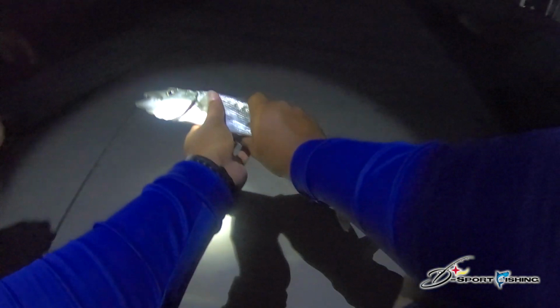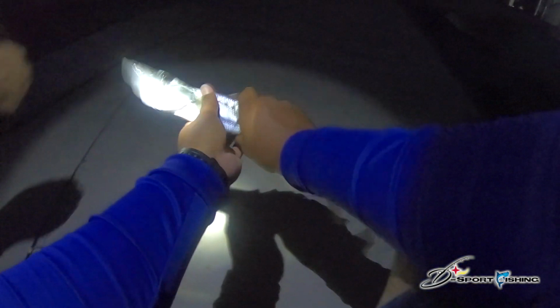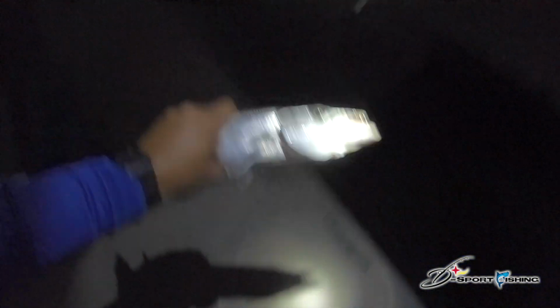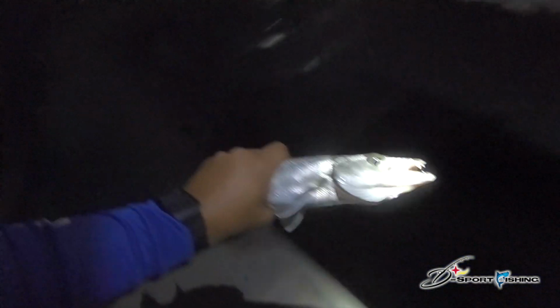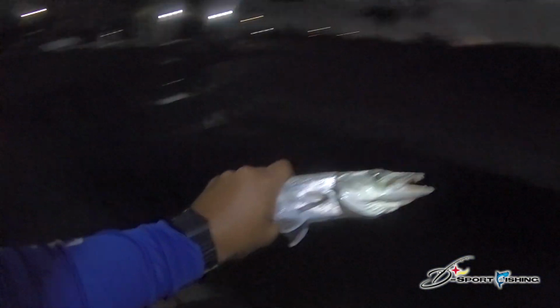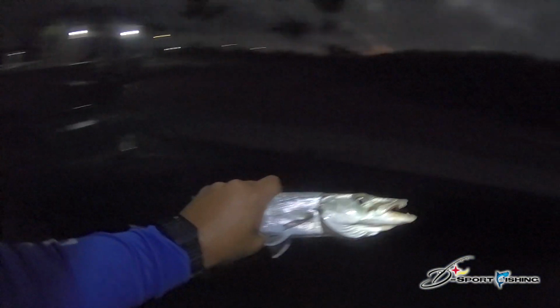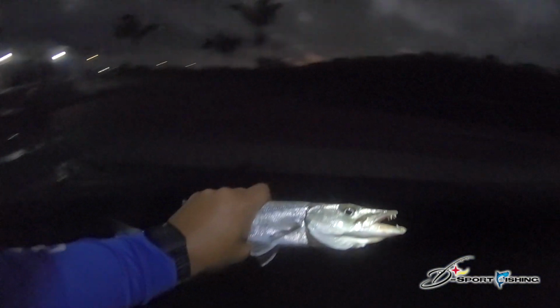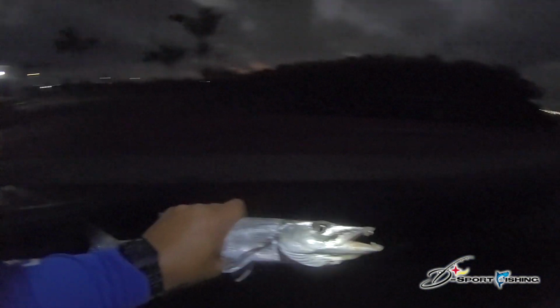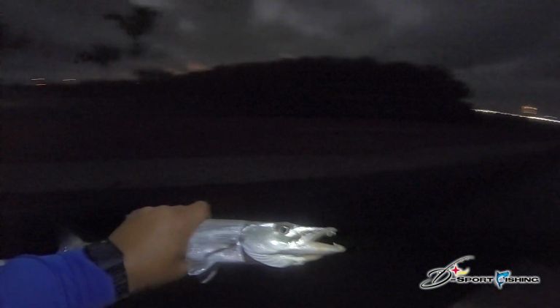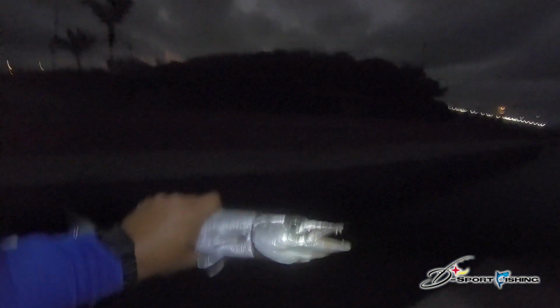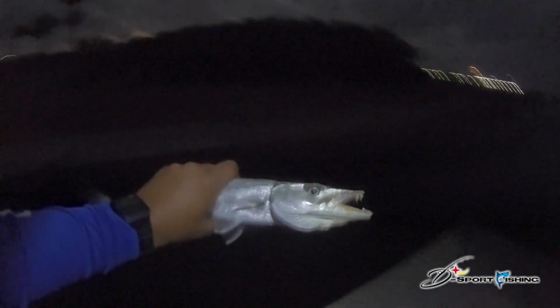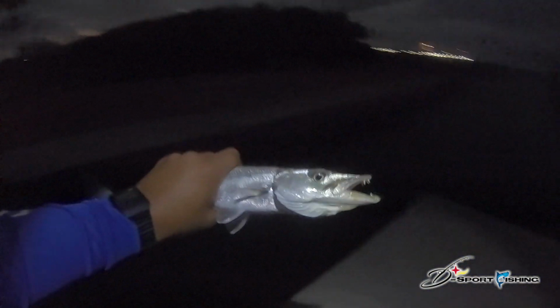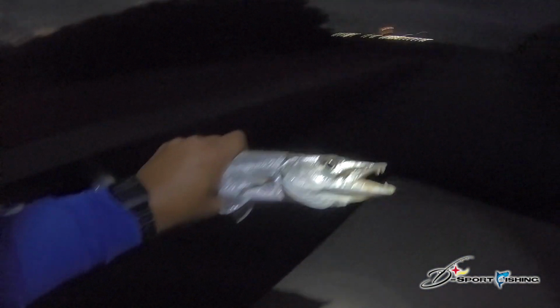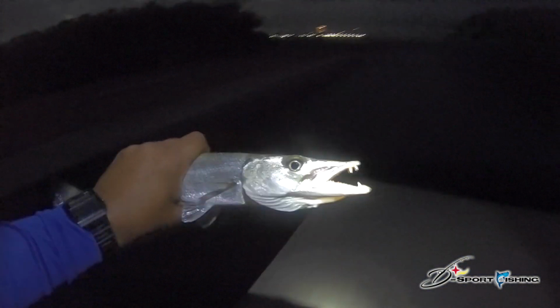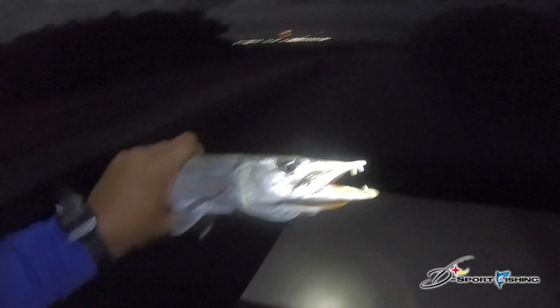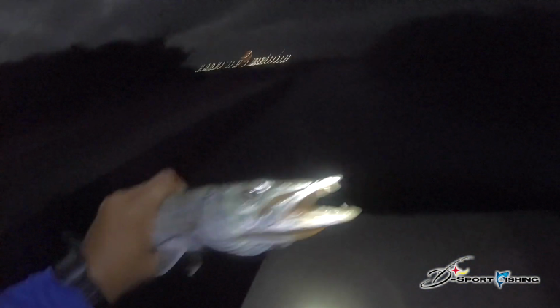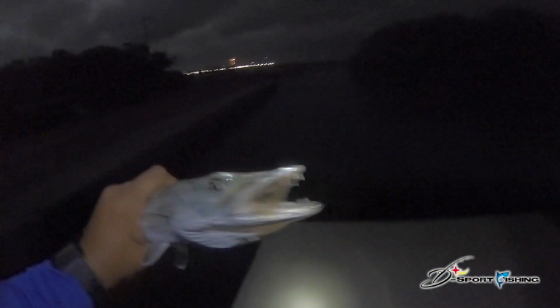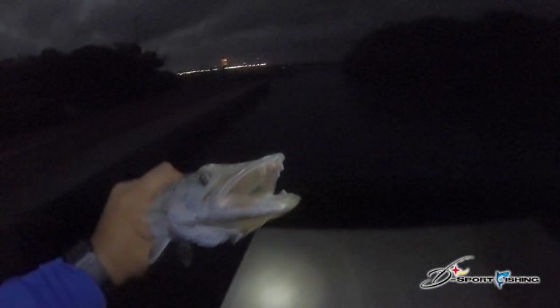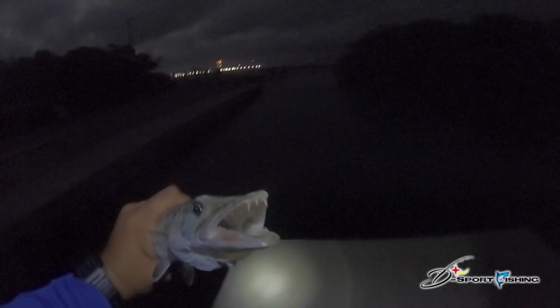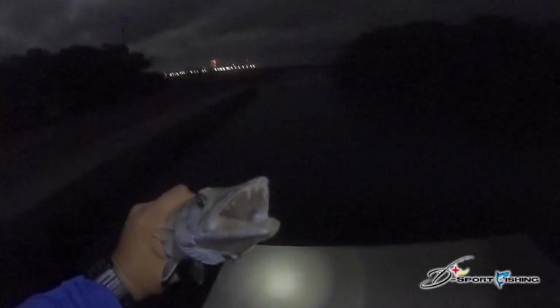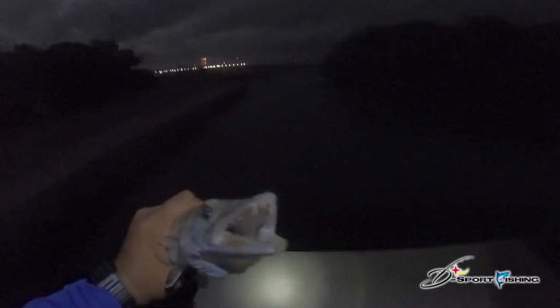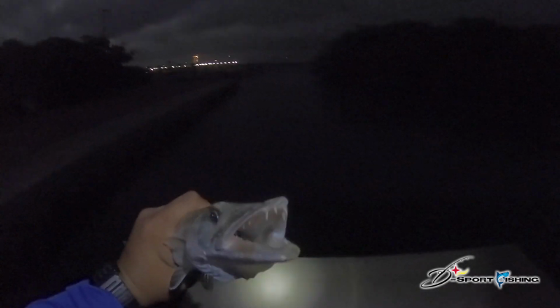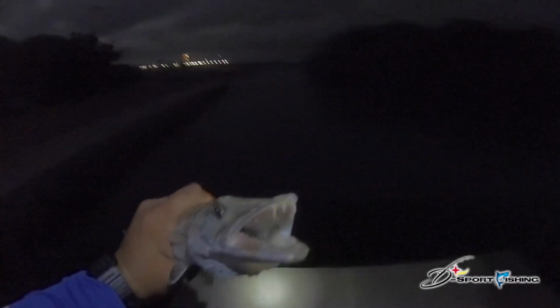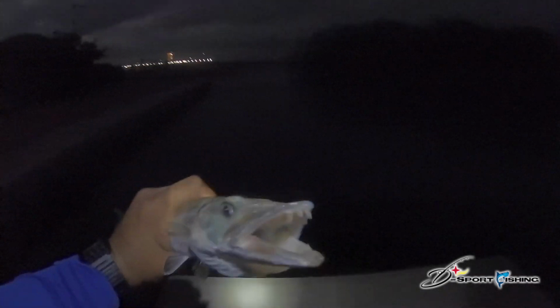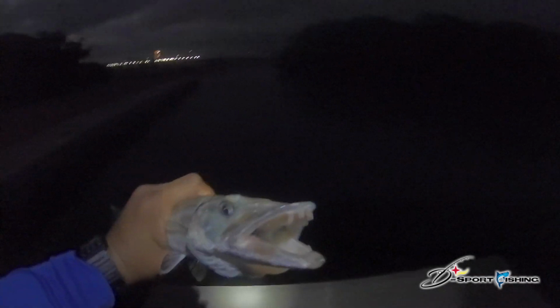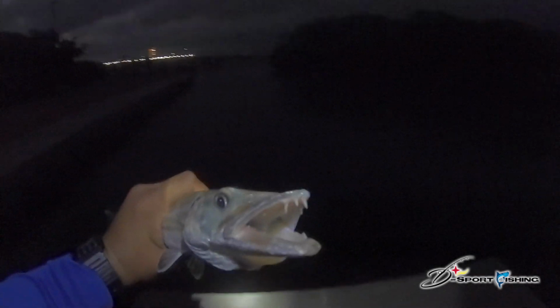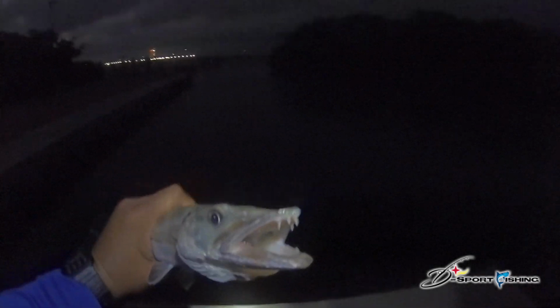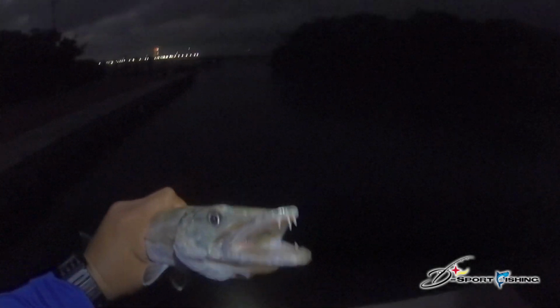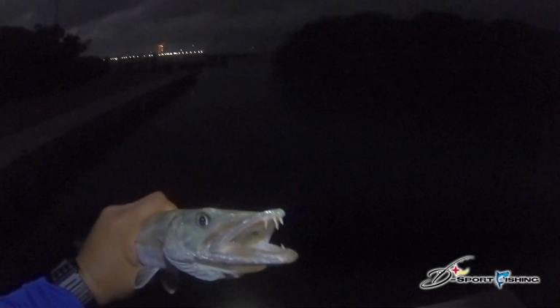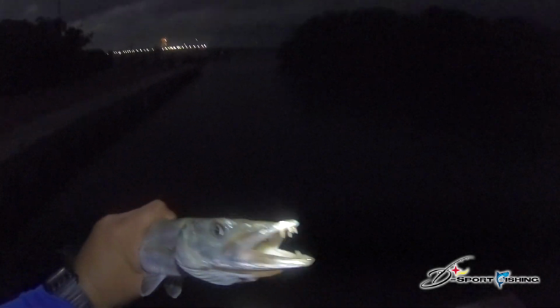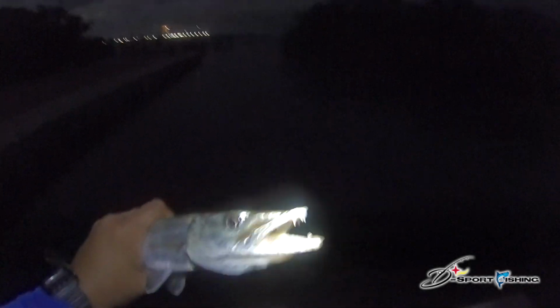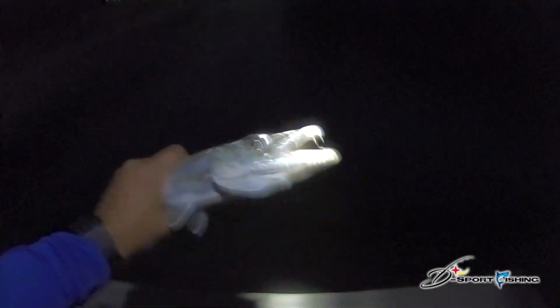Alright, first fish — small barracuda. Catch and release, guys.